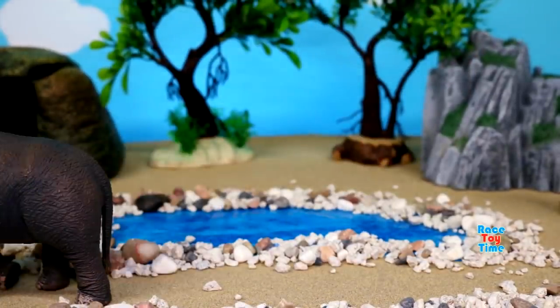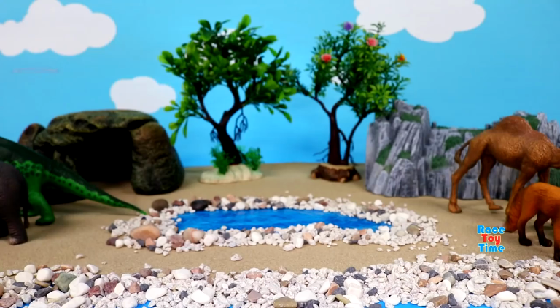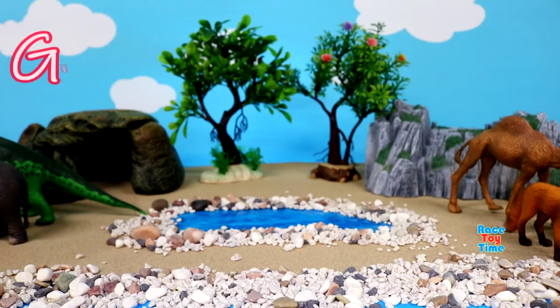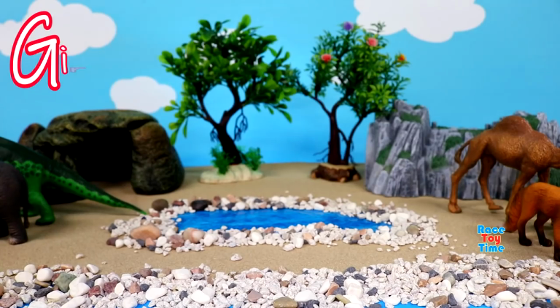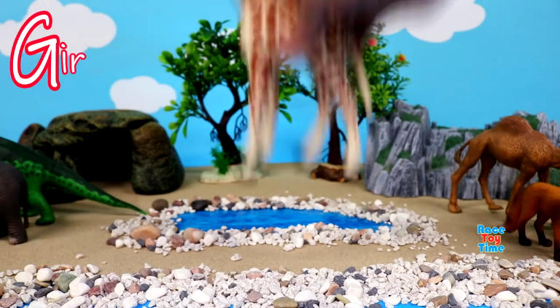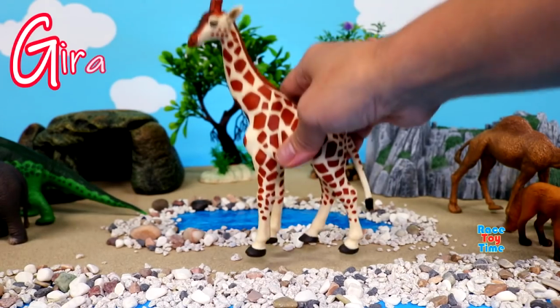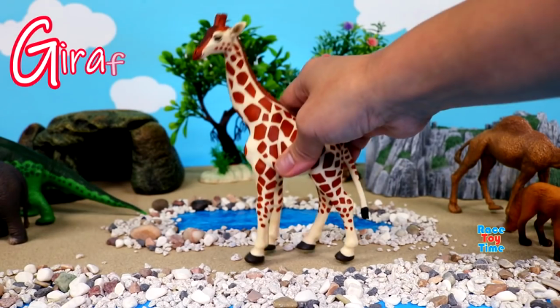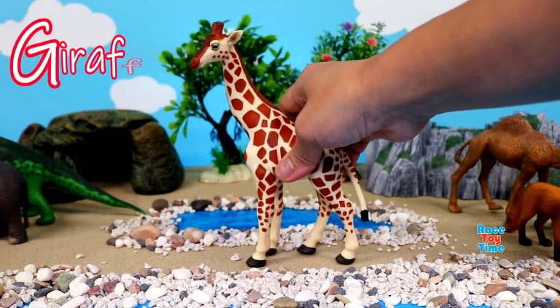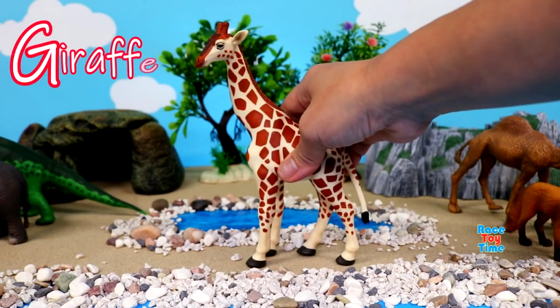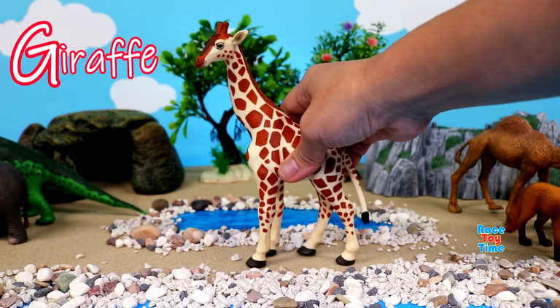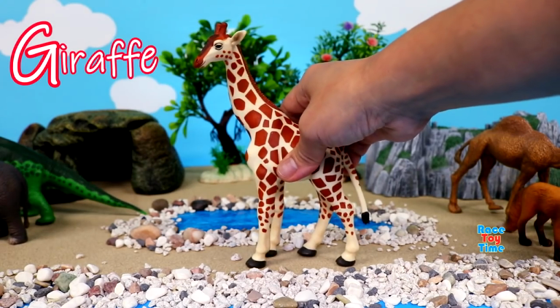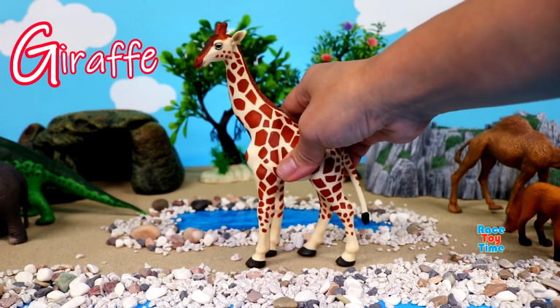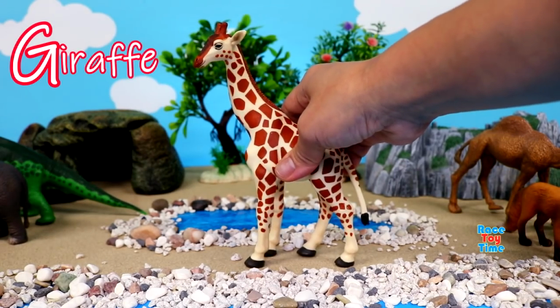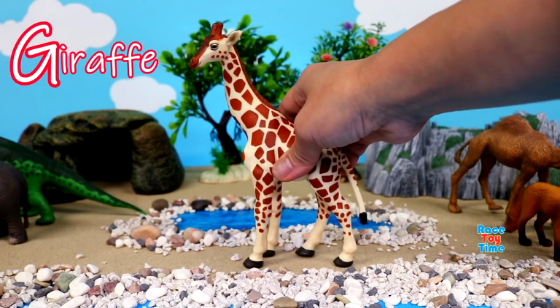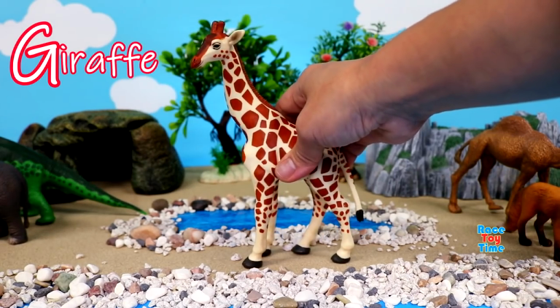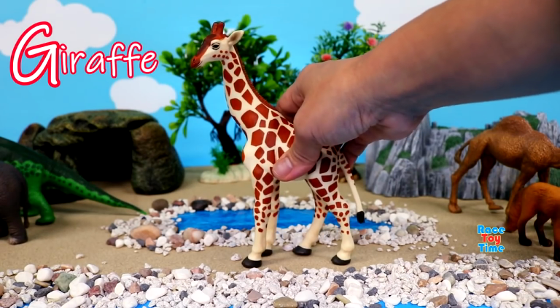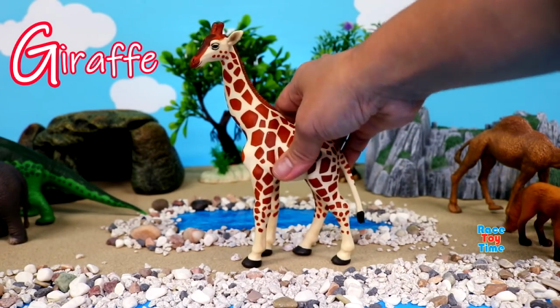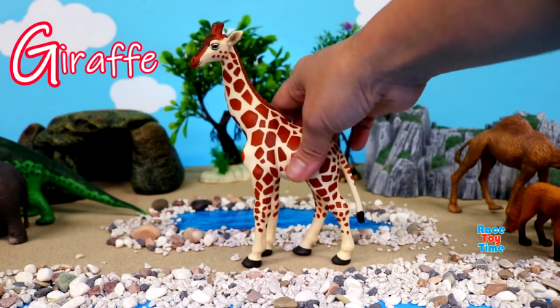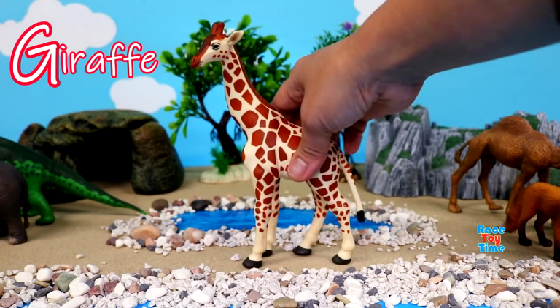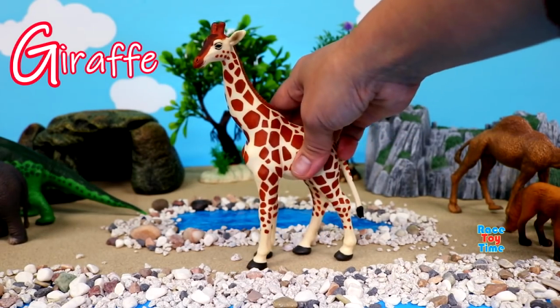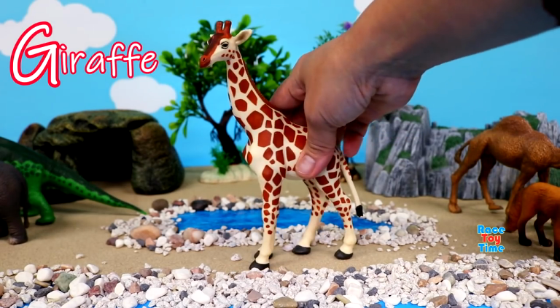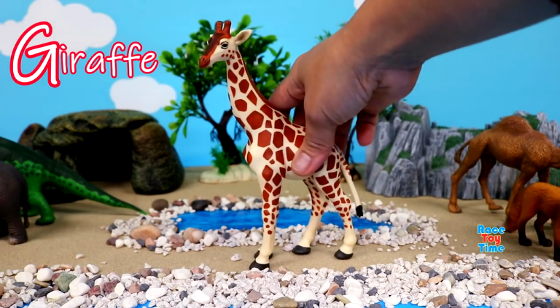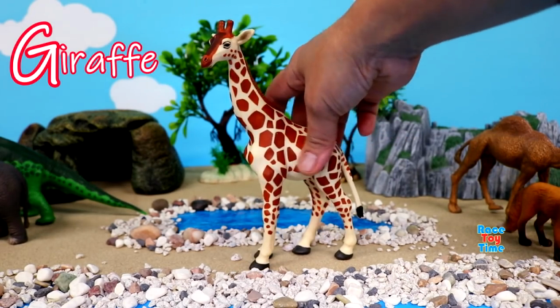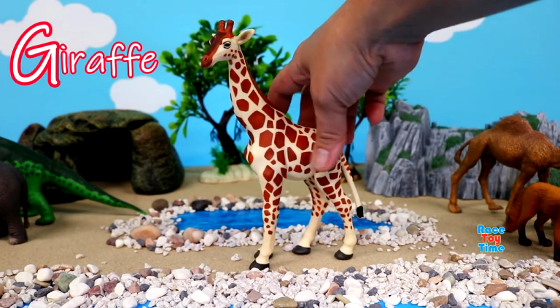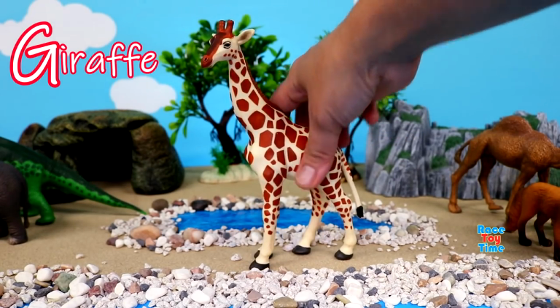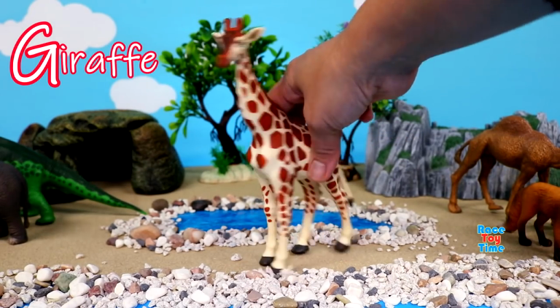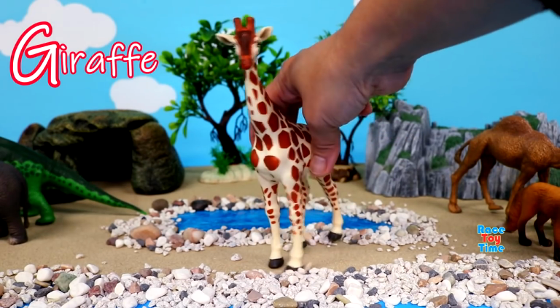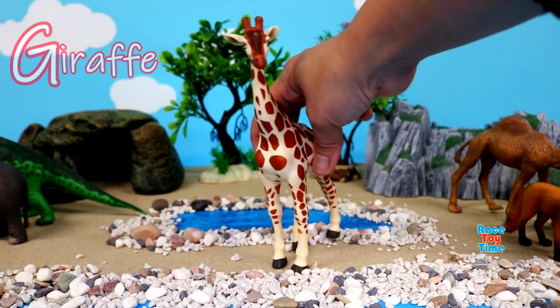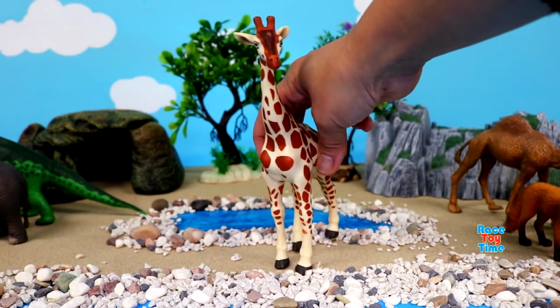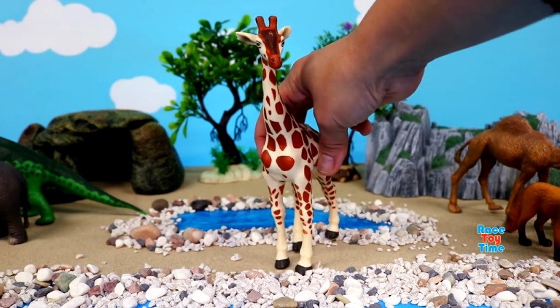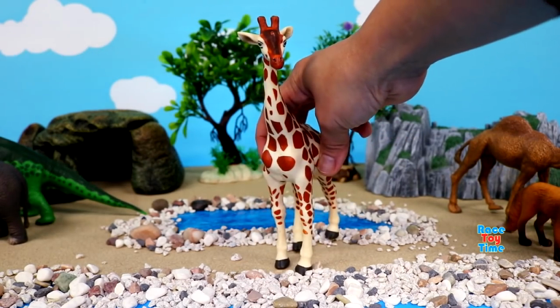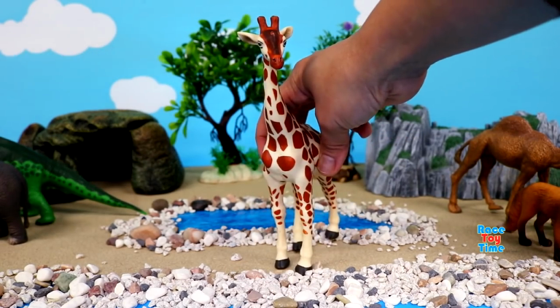G for giraffe. It's the tallest land animal in the world.